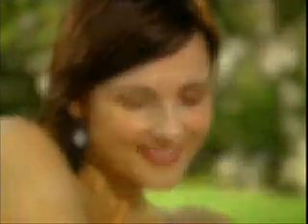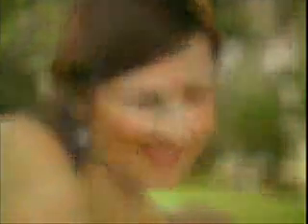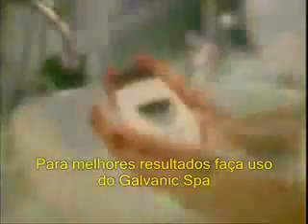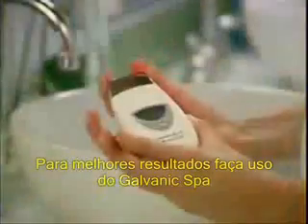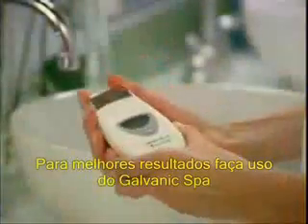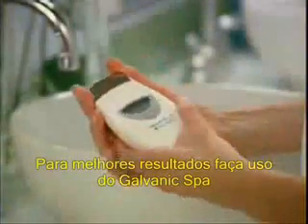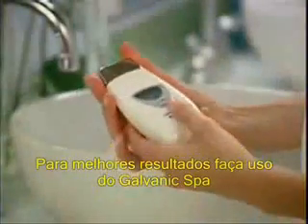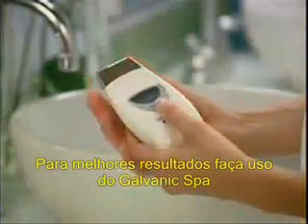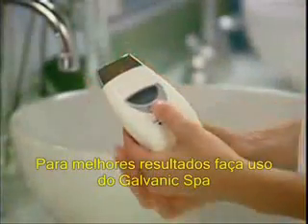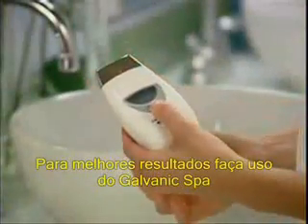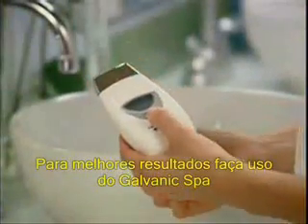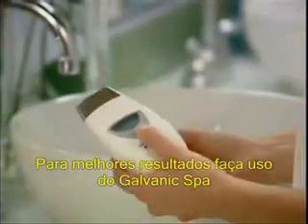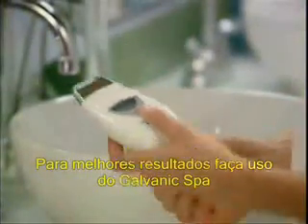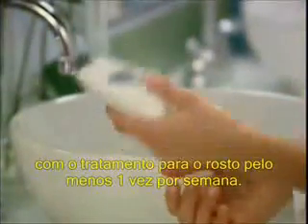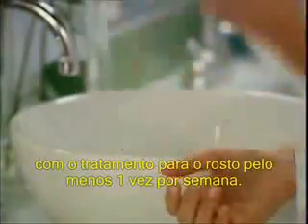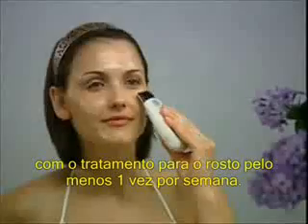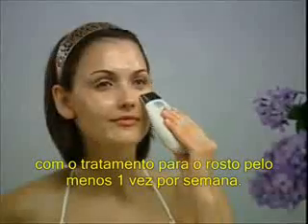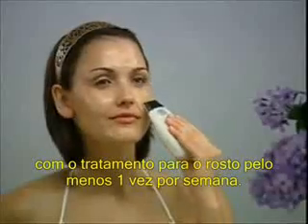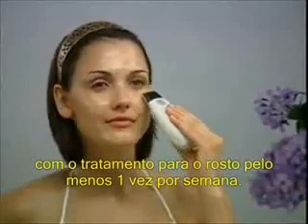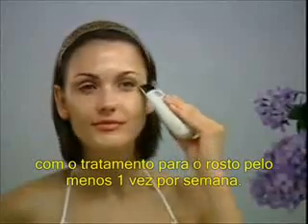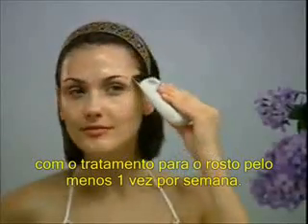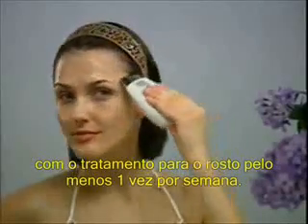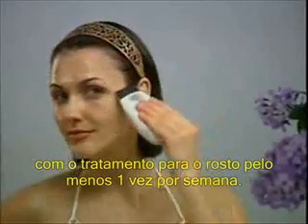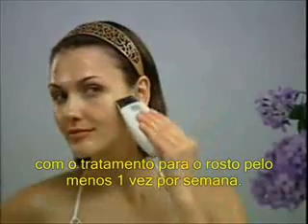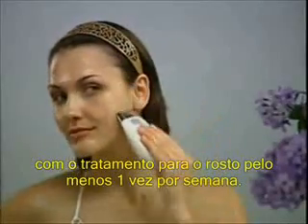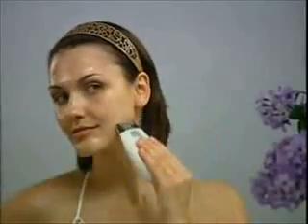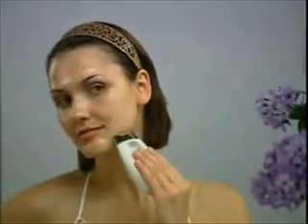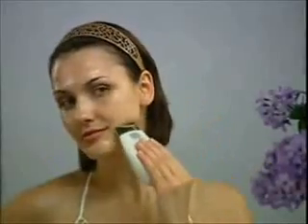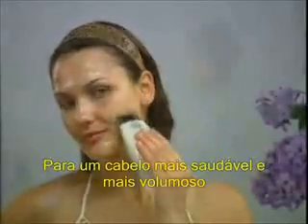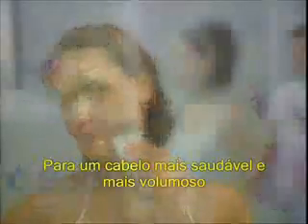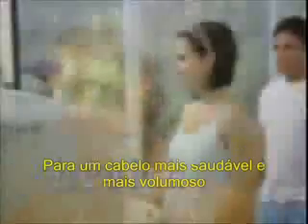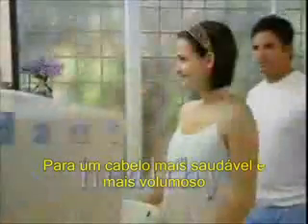For best results, perform a Galvanic Spa 2 facial treatment at least once a week.